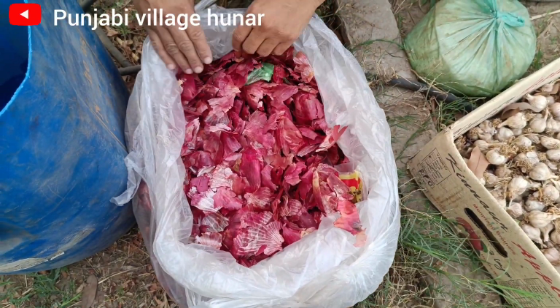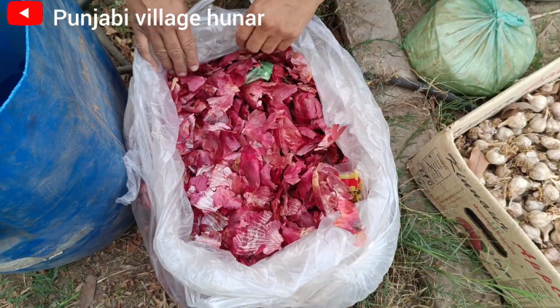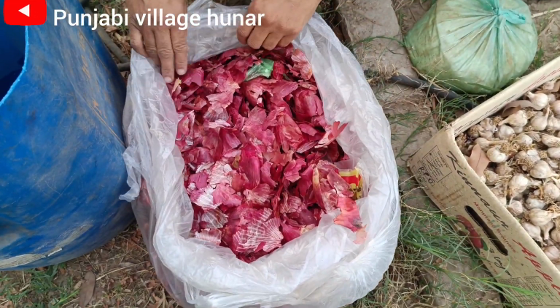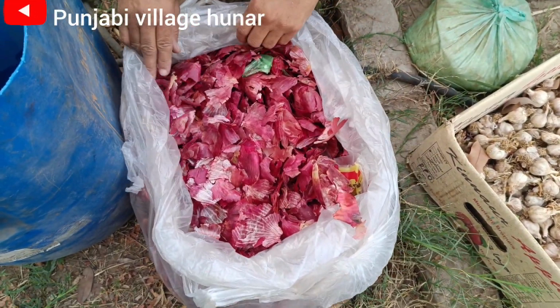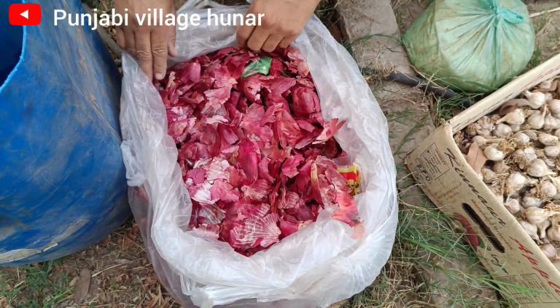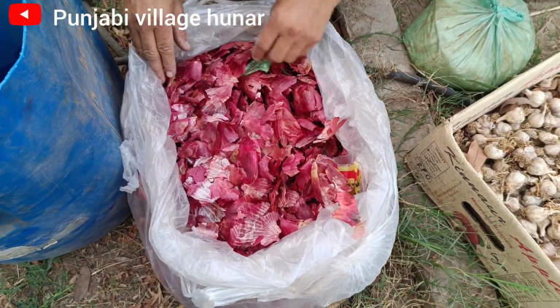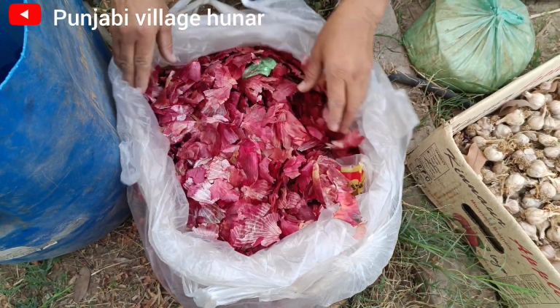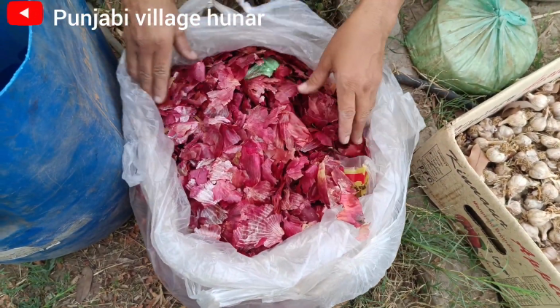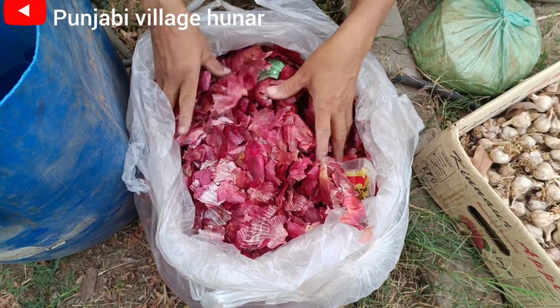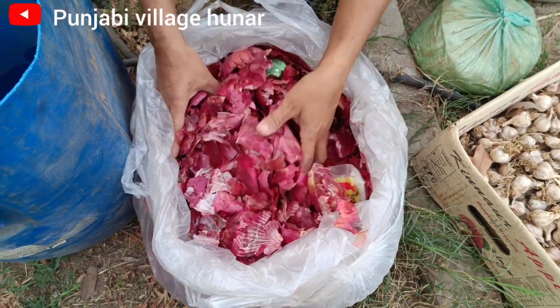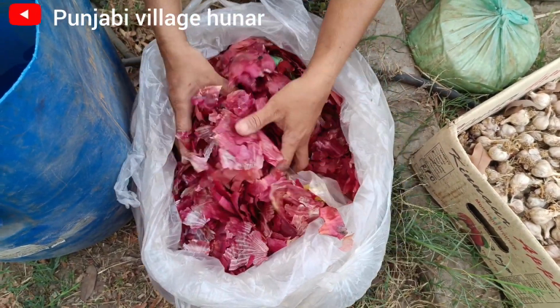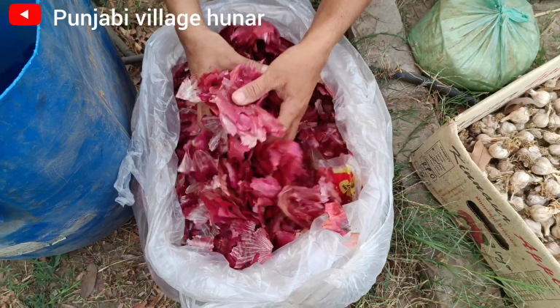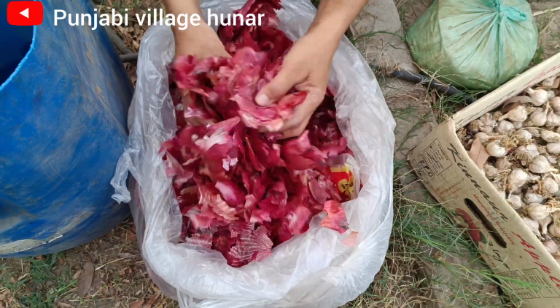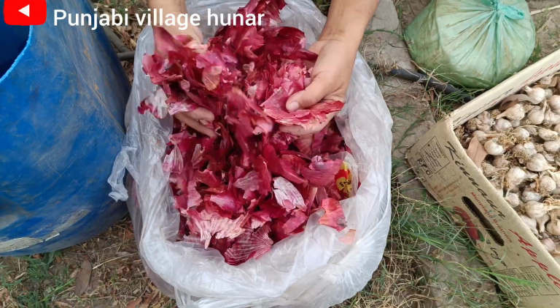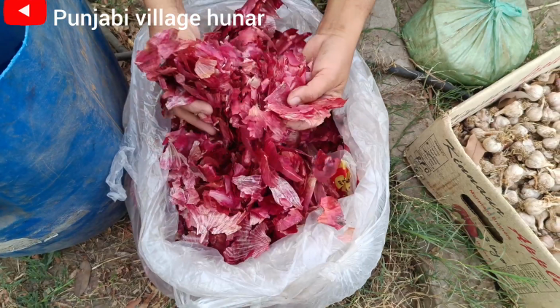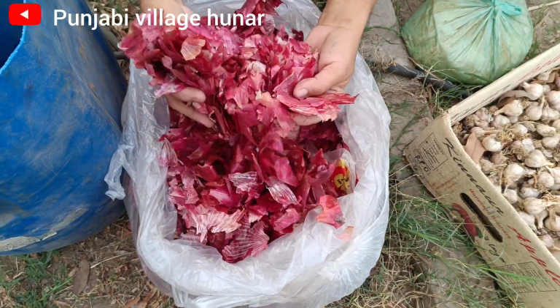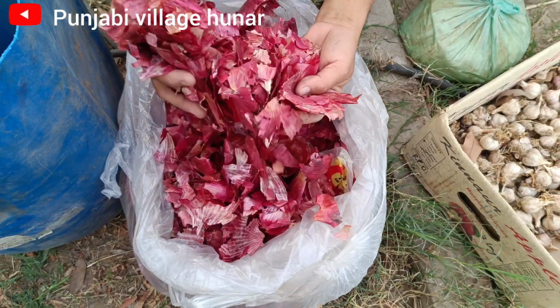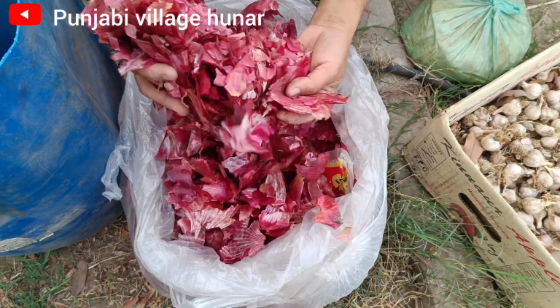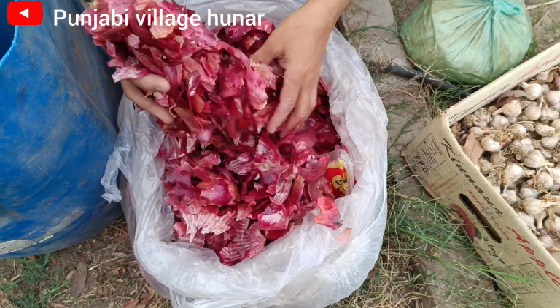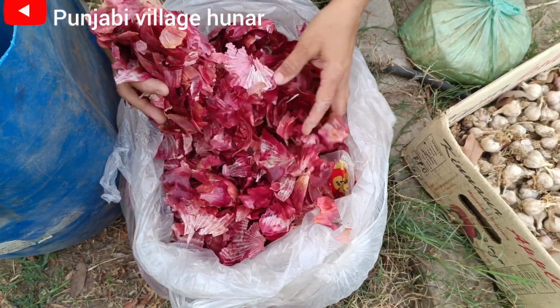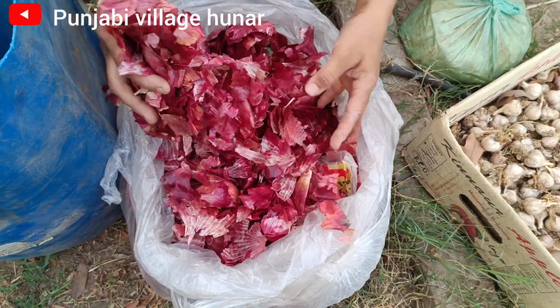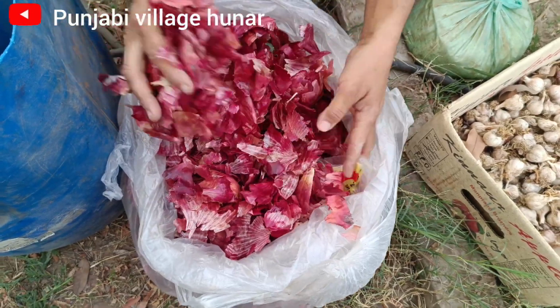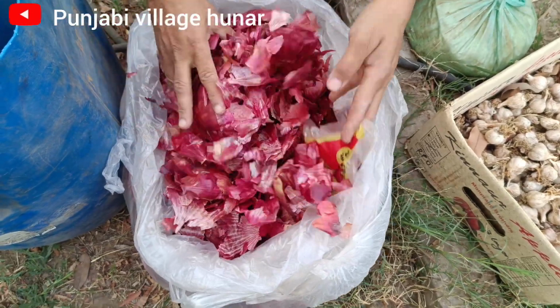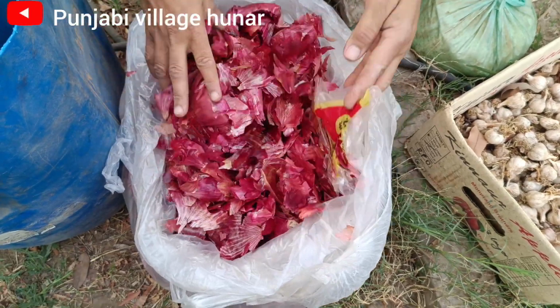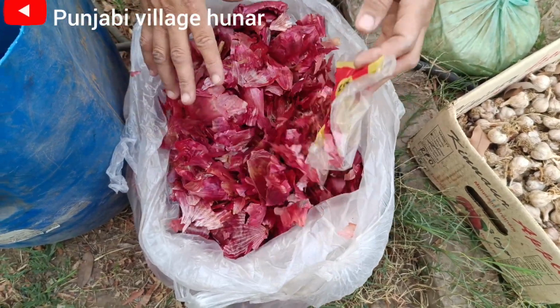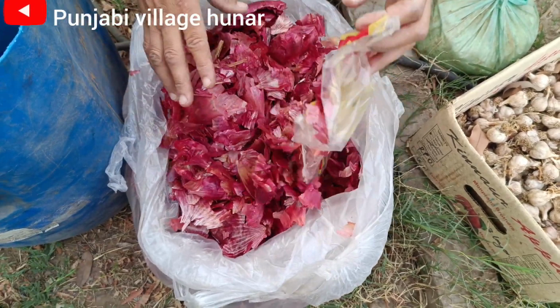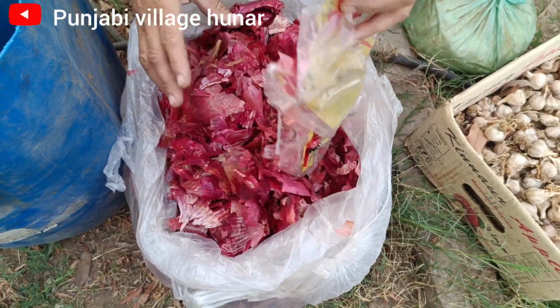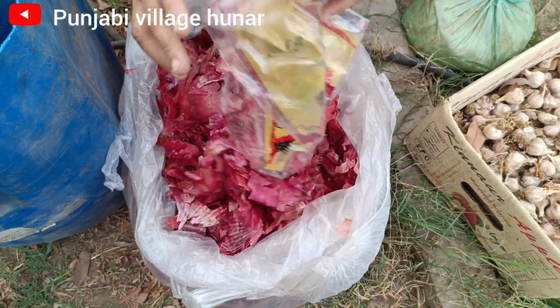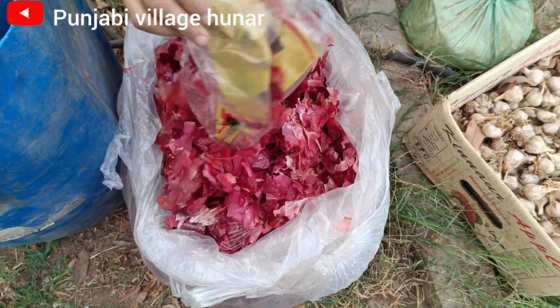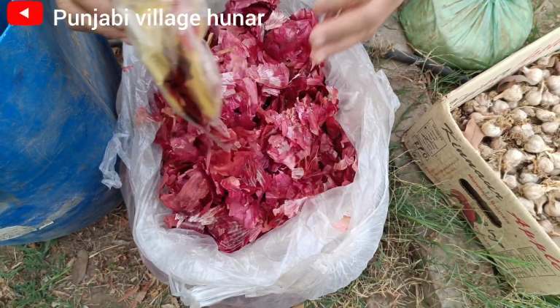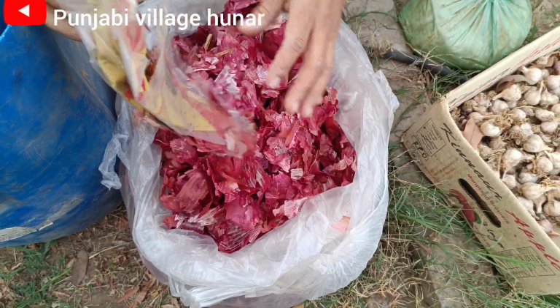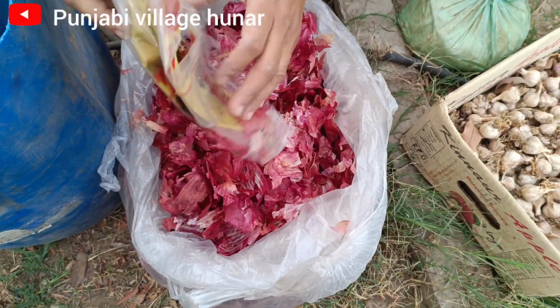Today we have made organic fertilizer, which is very good for our plants.